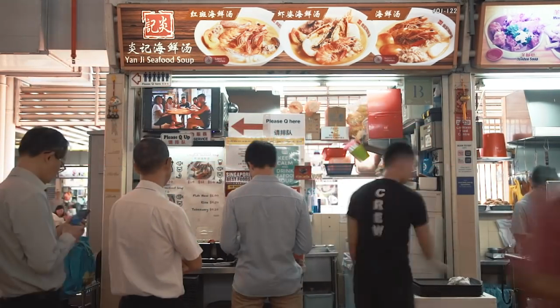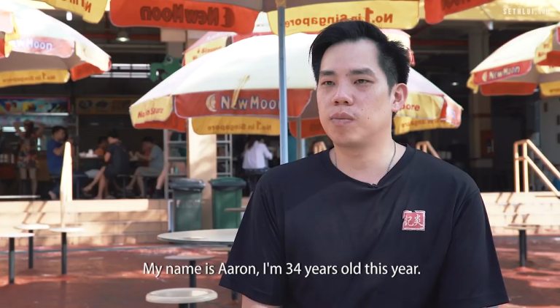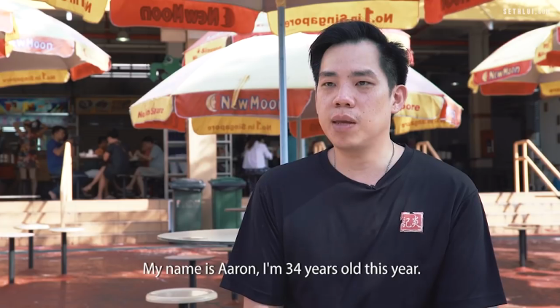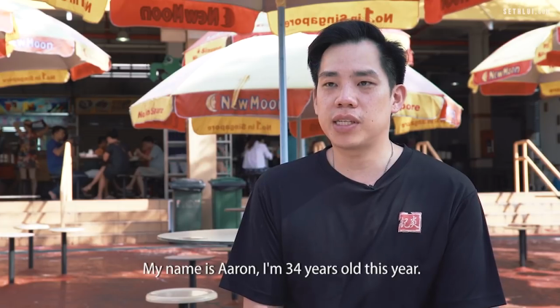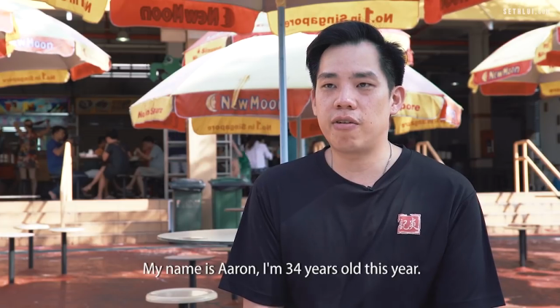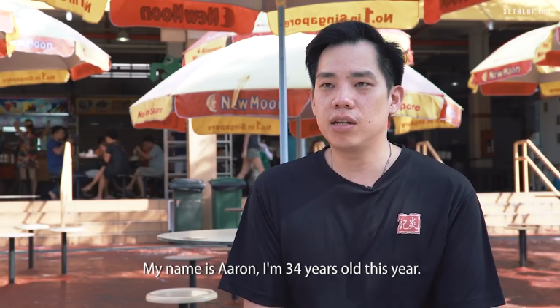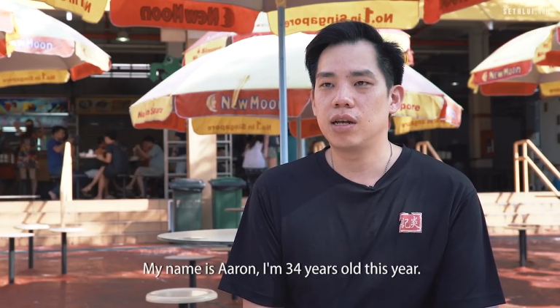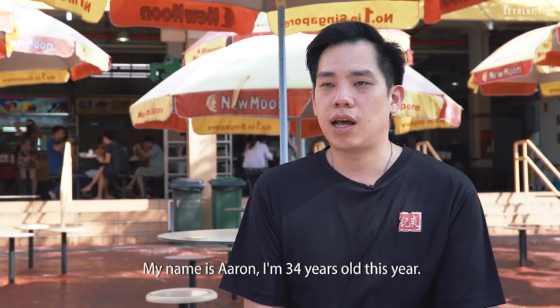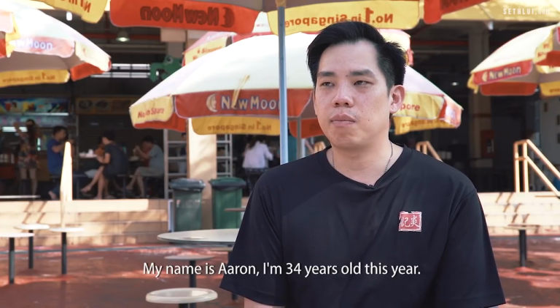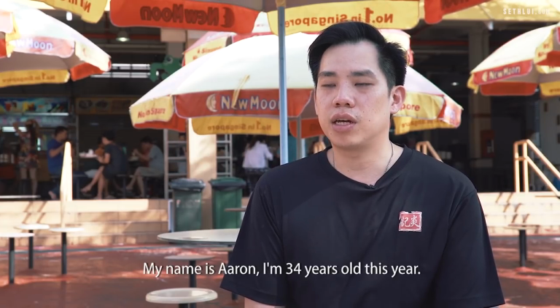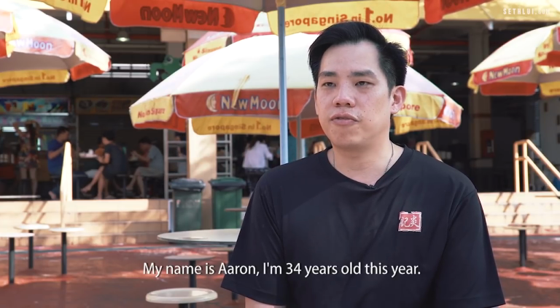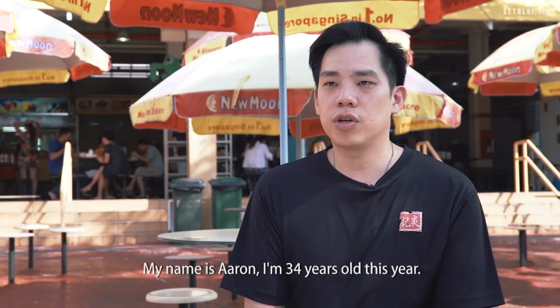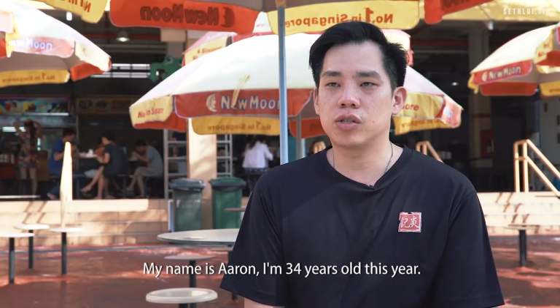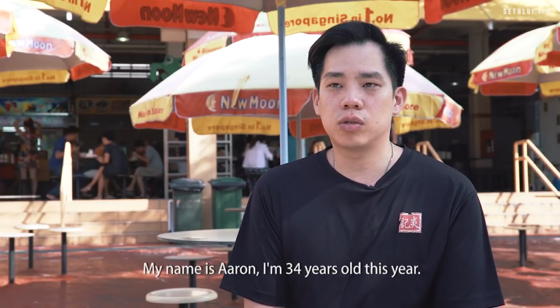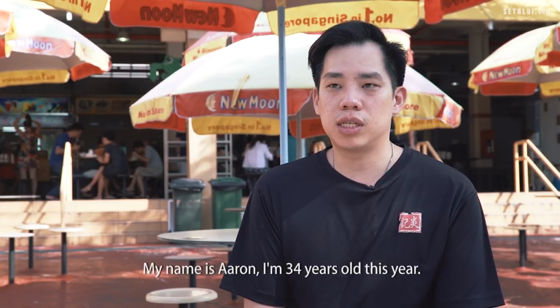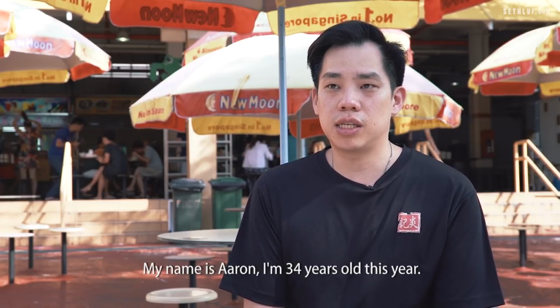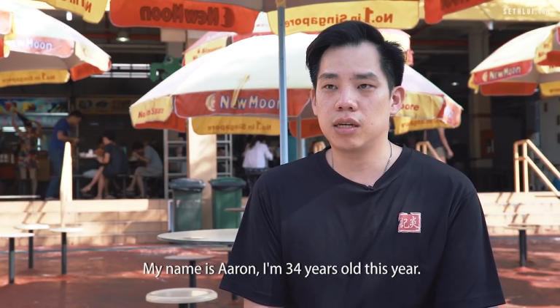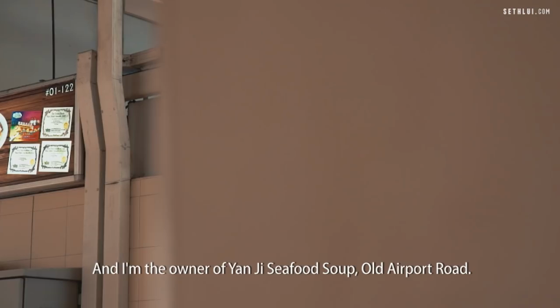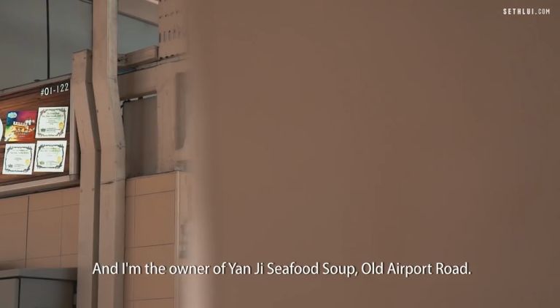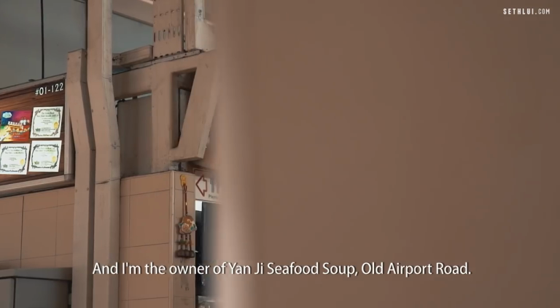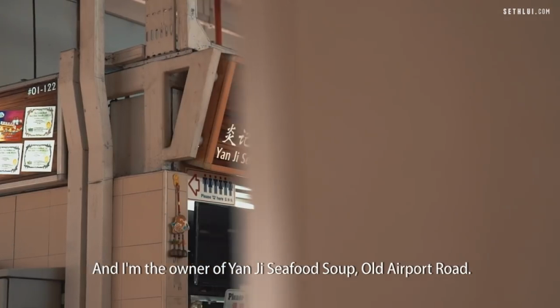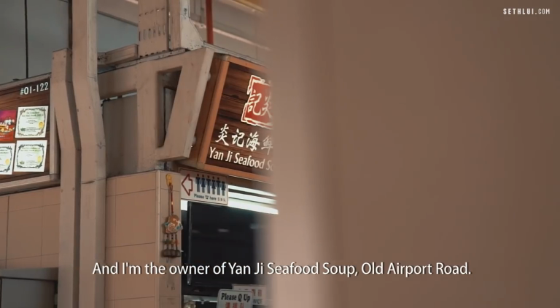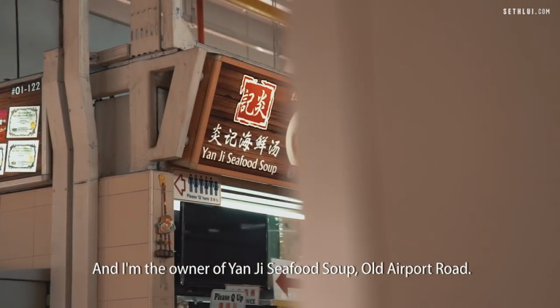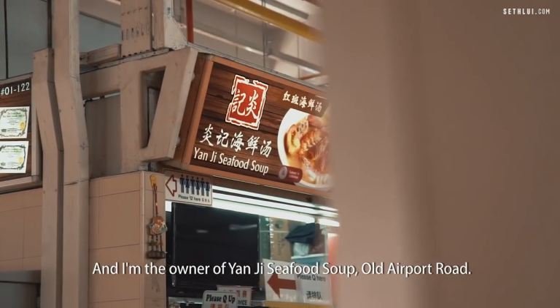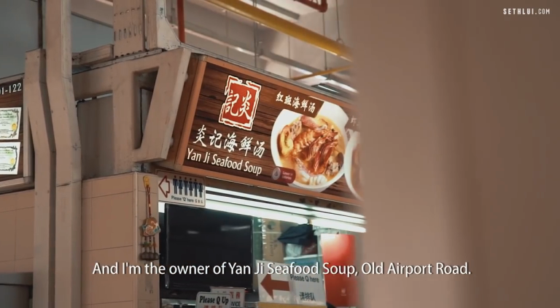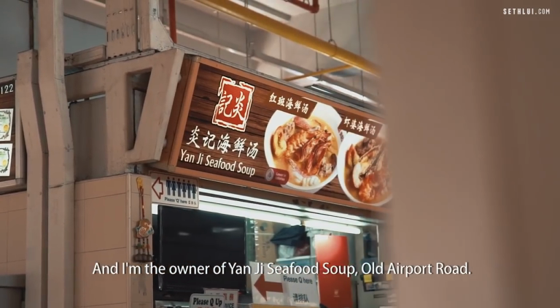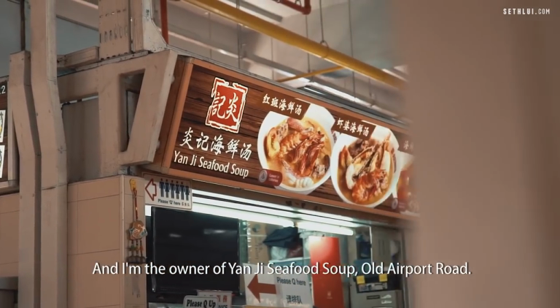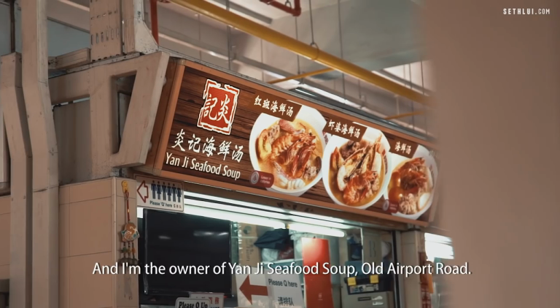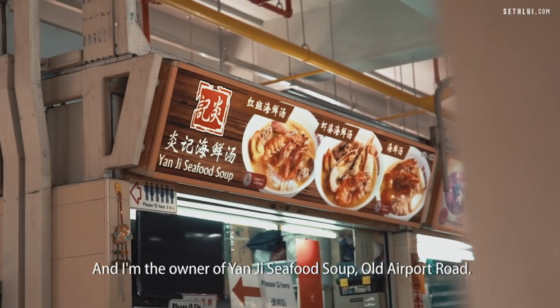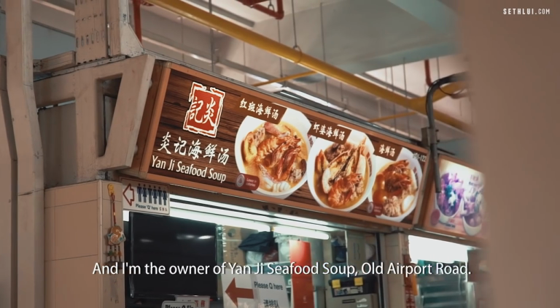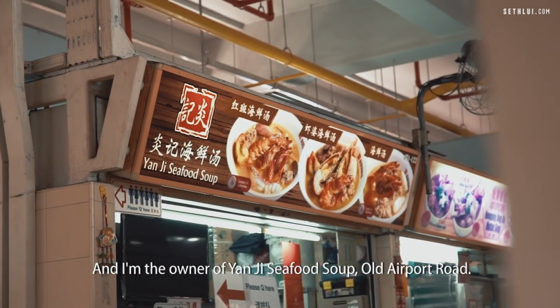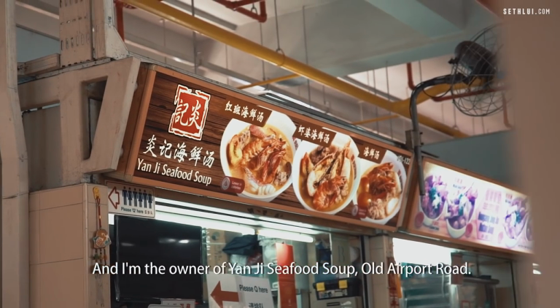My name is Aaron. I'm 34 years old this year and I am the owner of Yancy Seafood Soup, Old Airport Road.